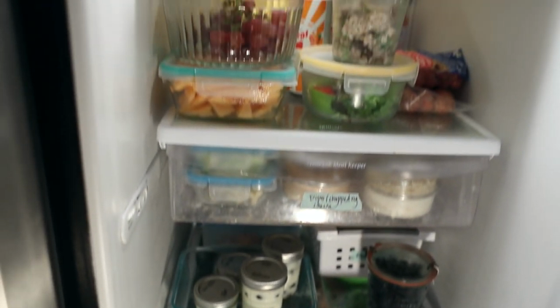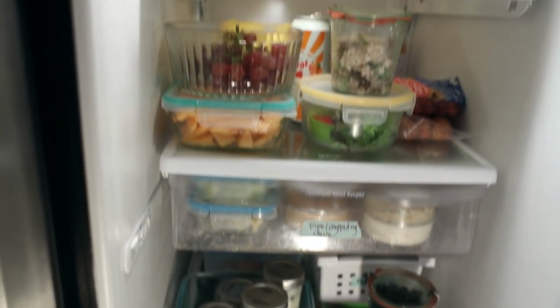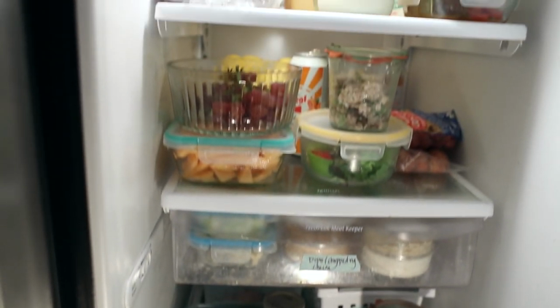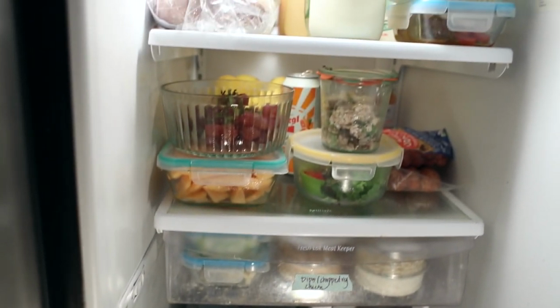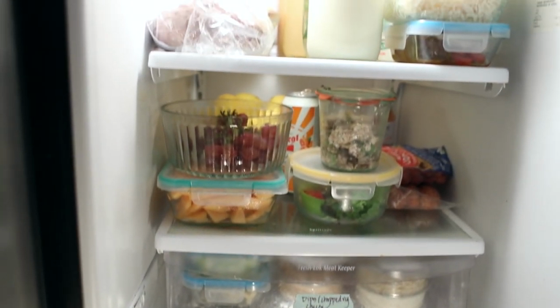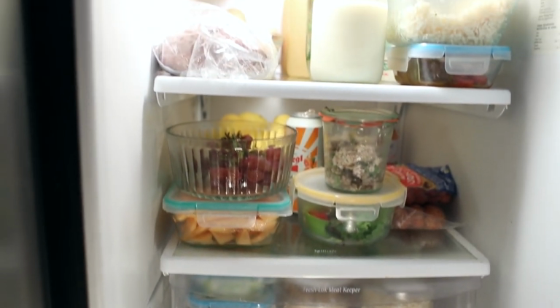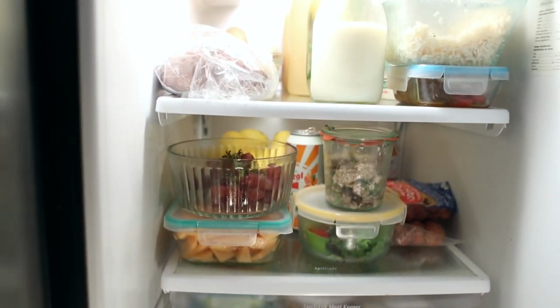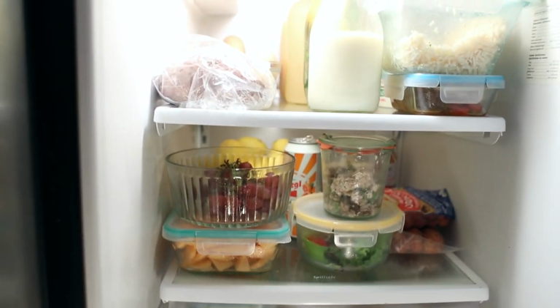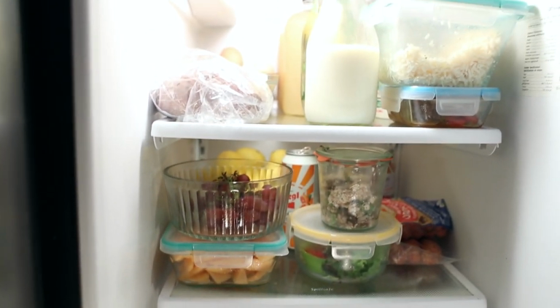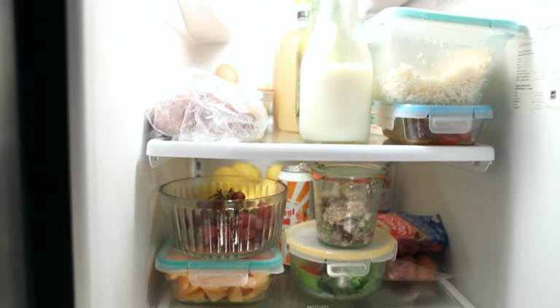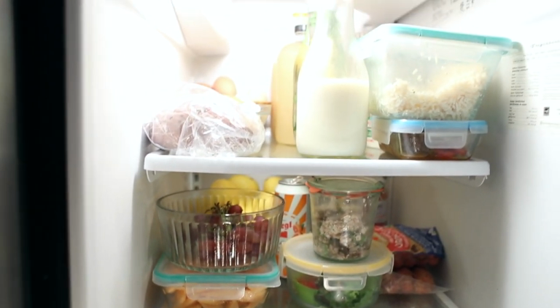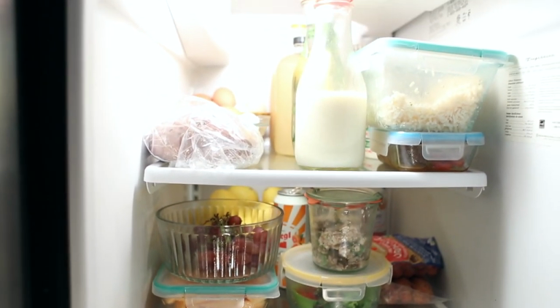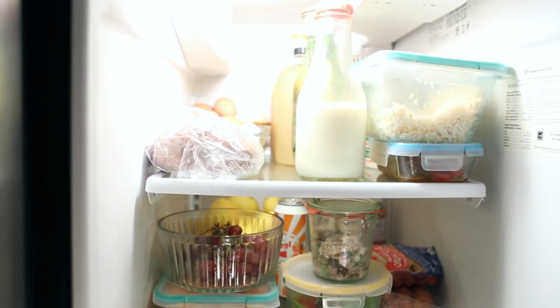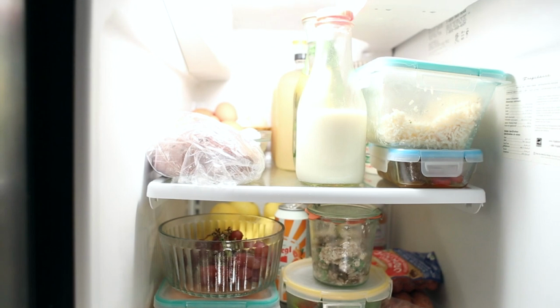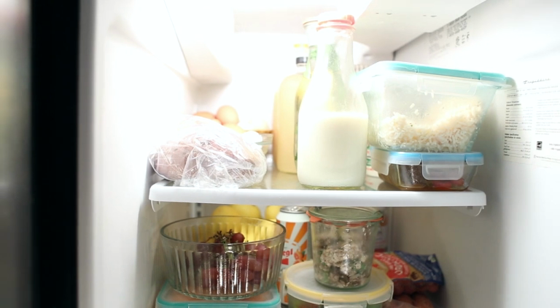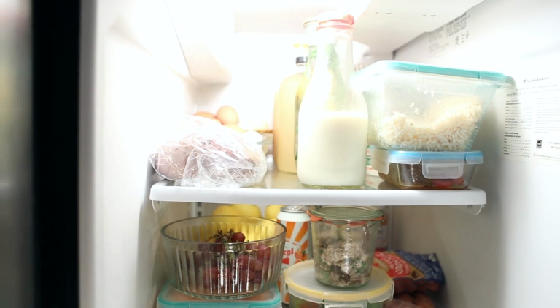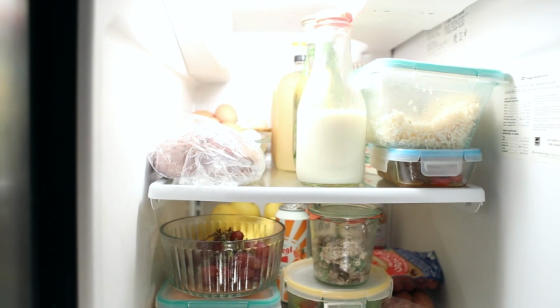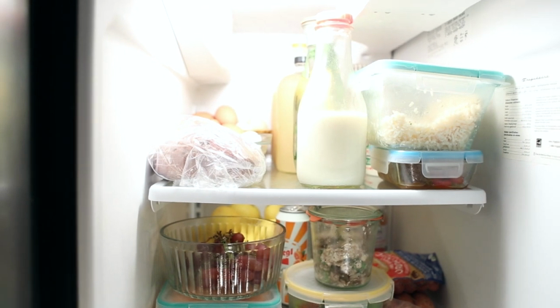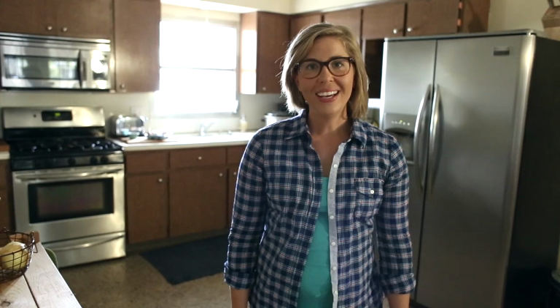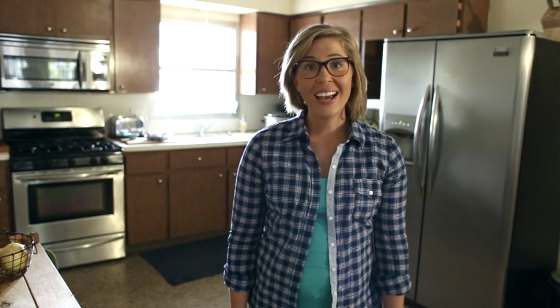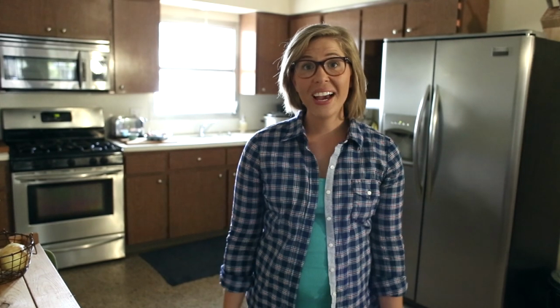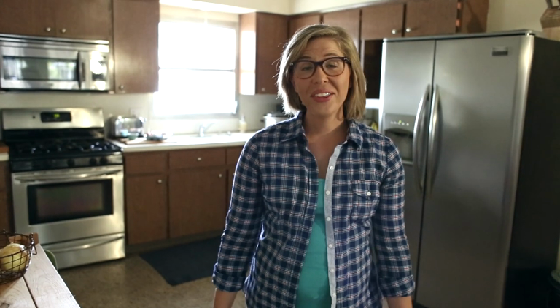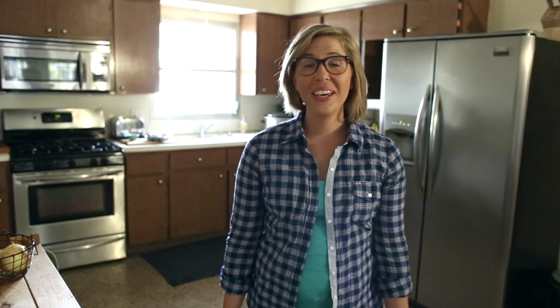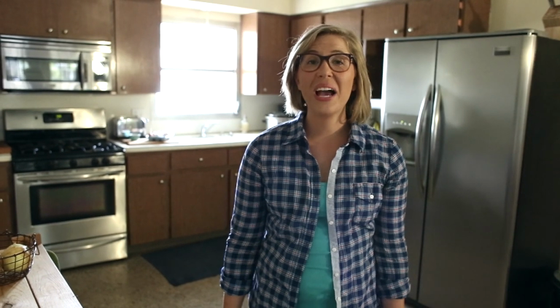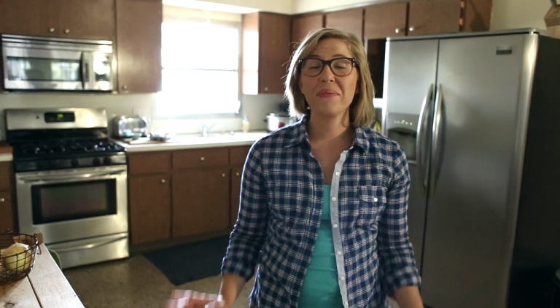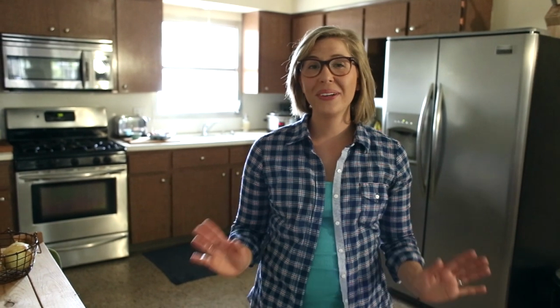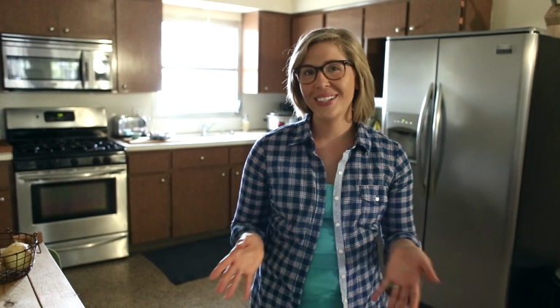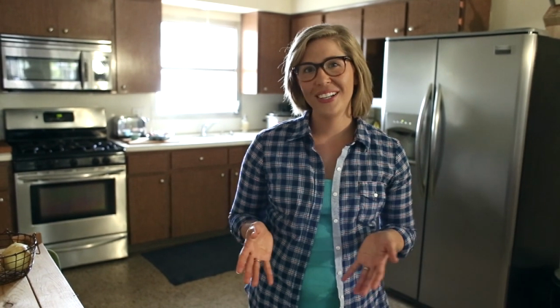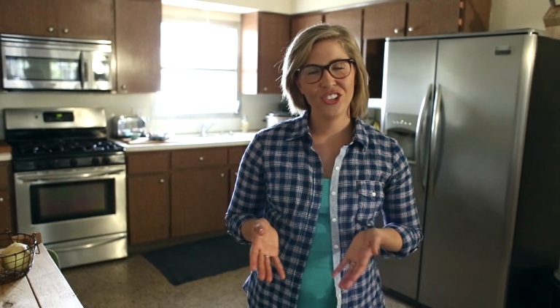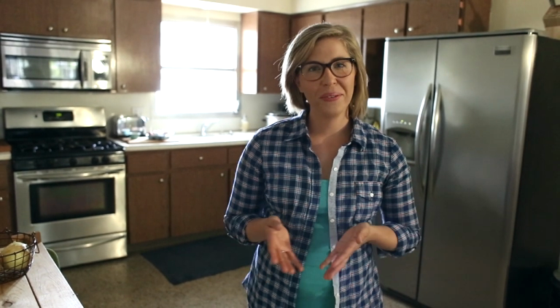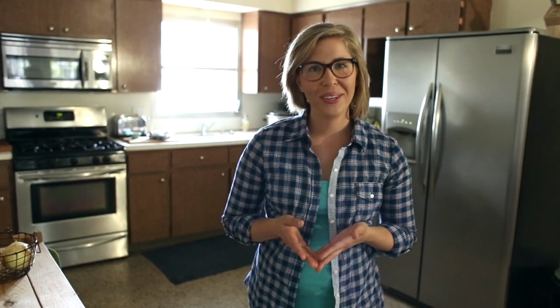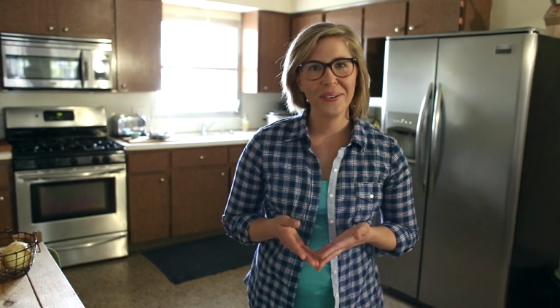And that is my fridge. And now the thing I'm really excited to share with you.